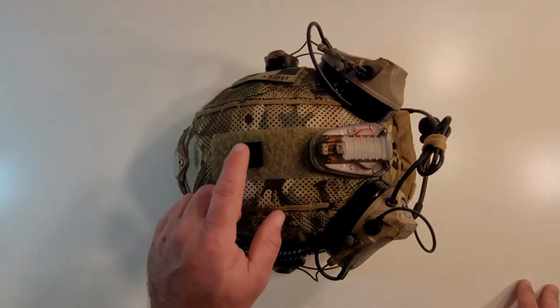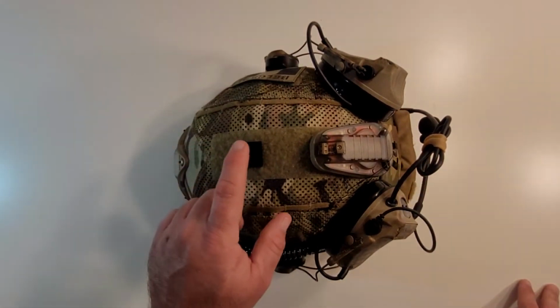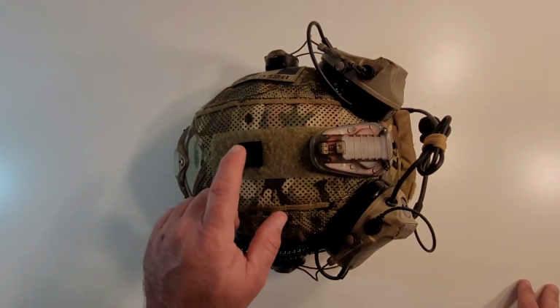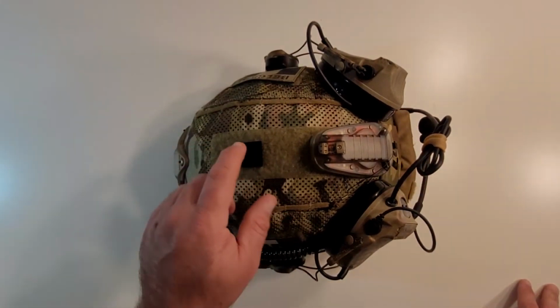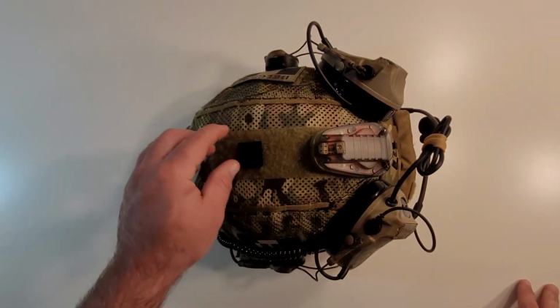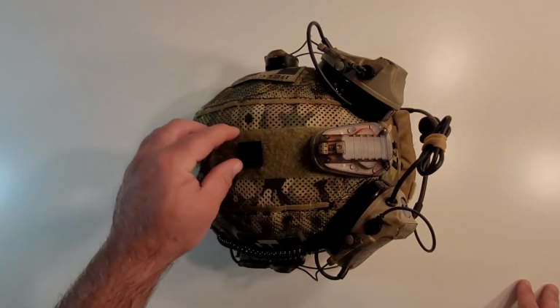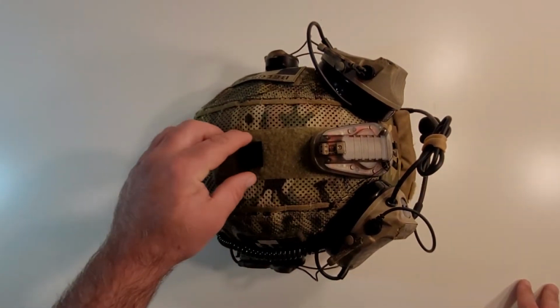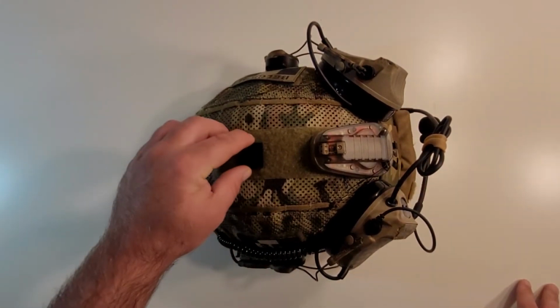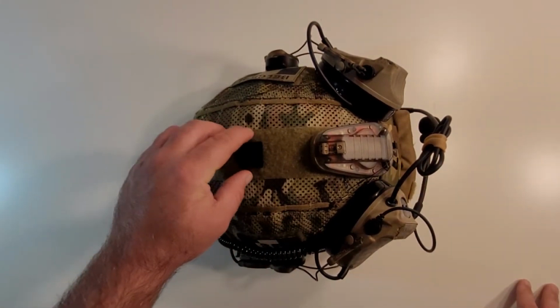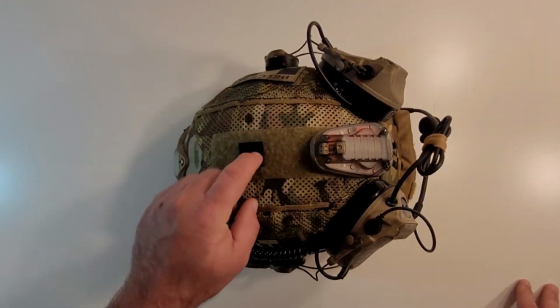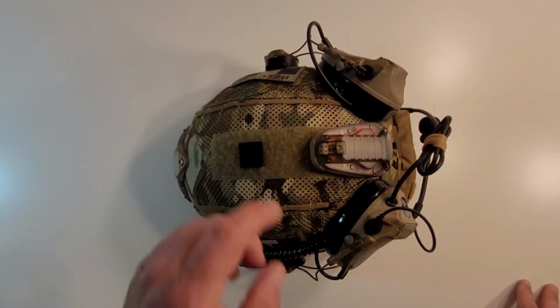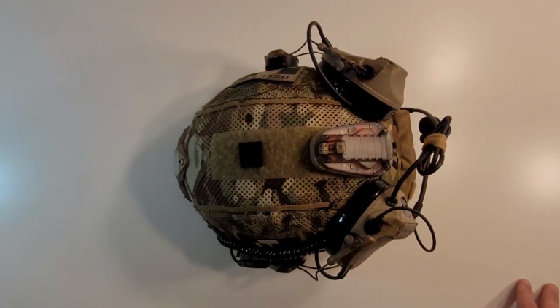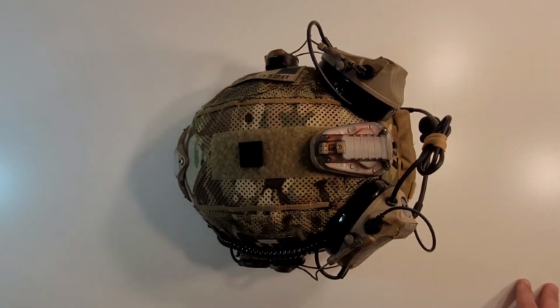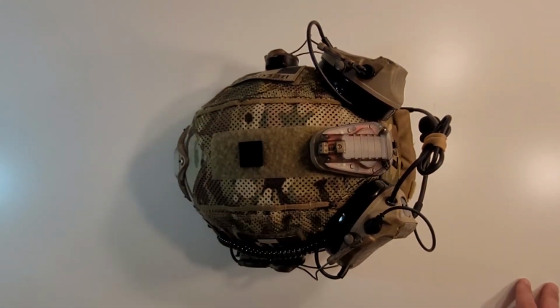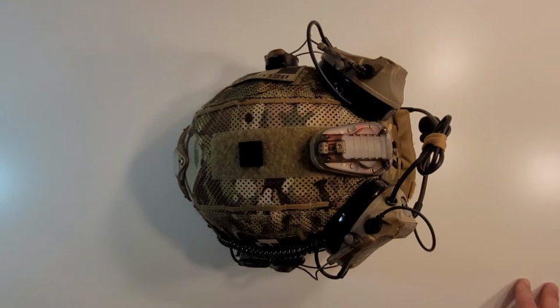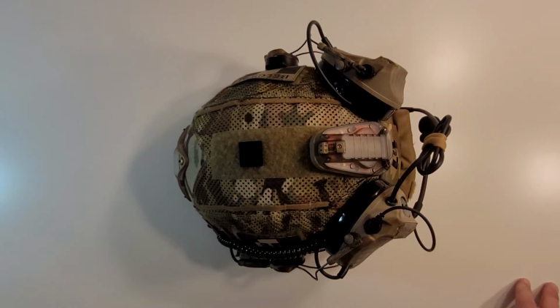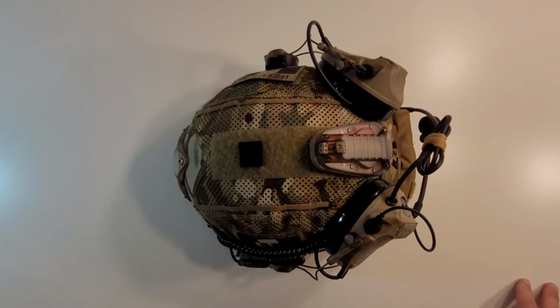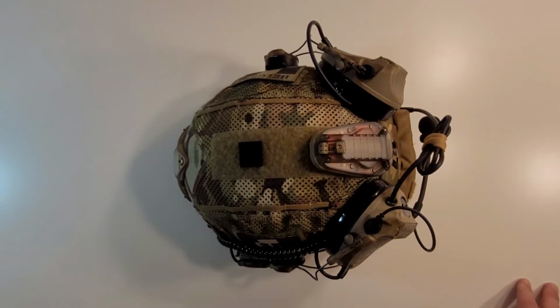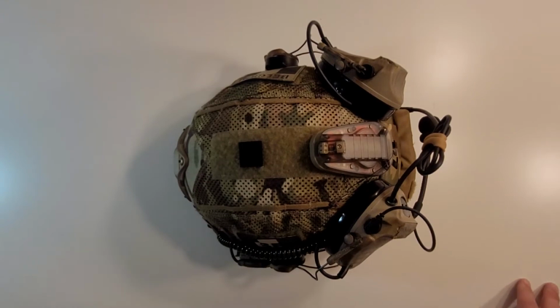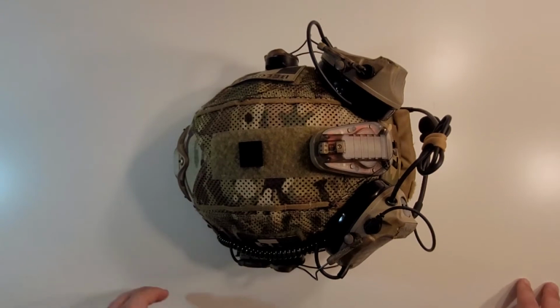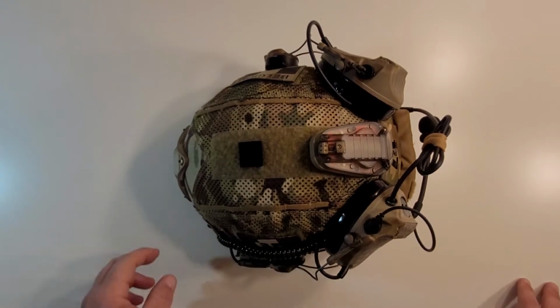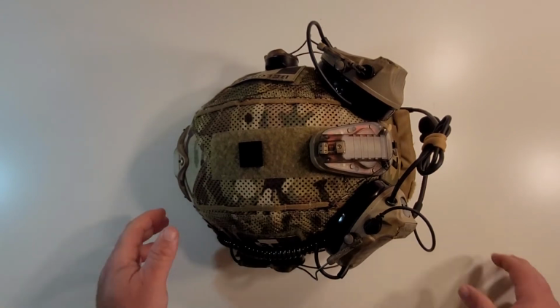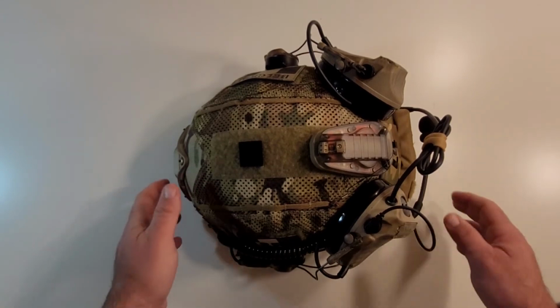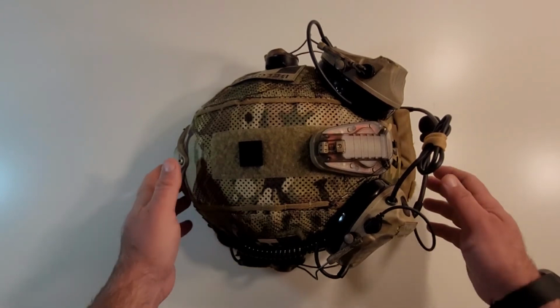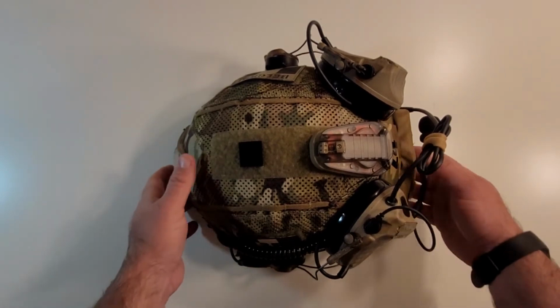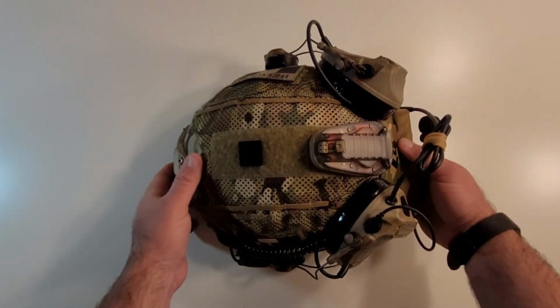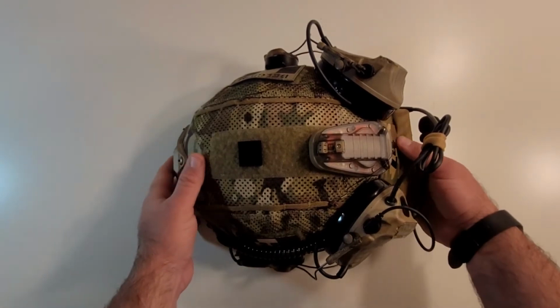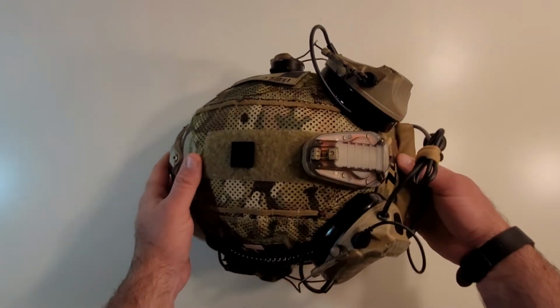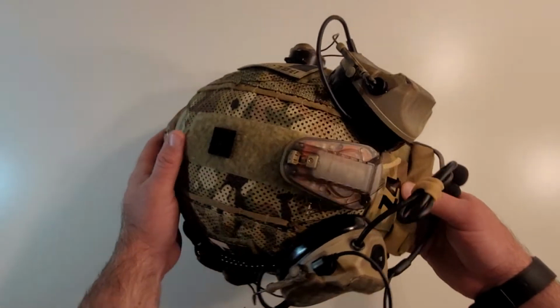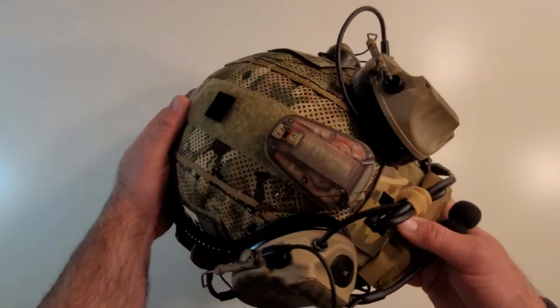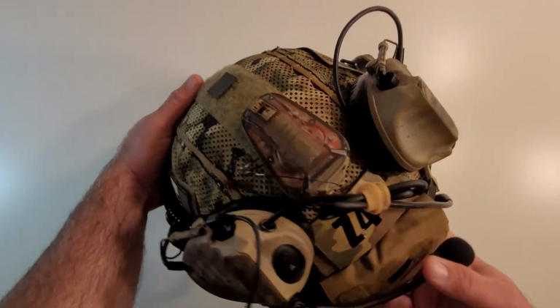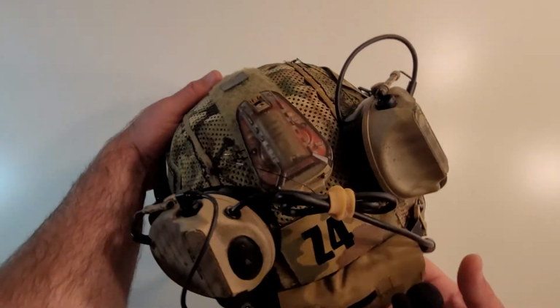I've got an IR square on top of the helmet for IFF, and then we're just going to shoot to the back of the helmet.